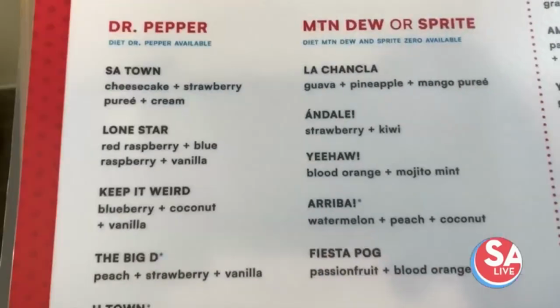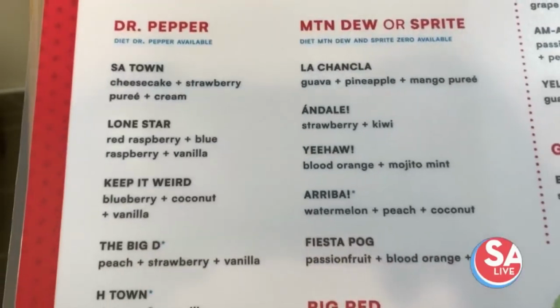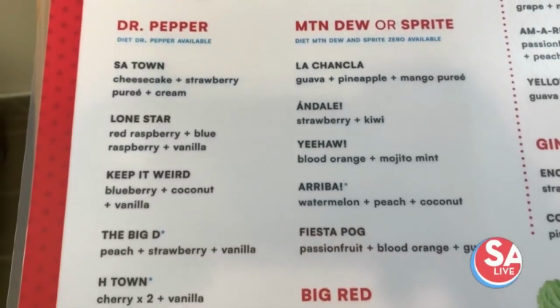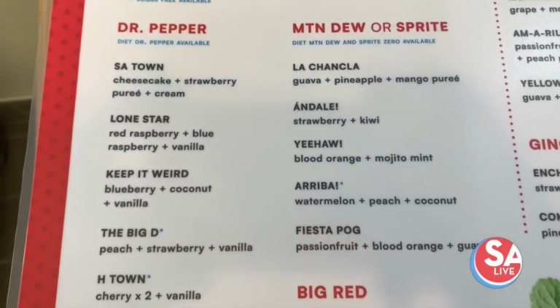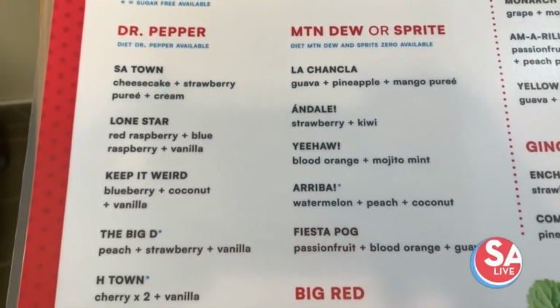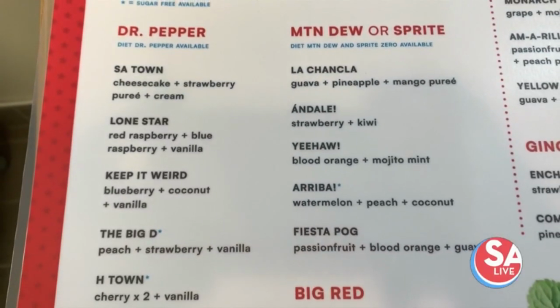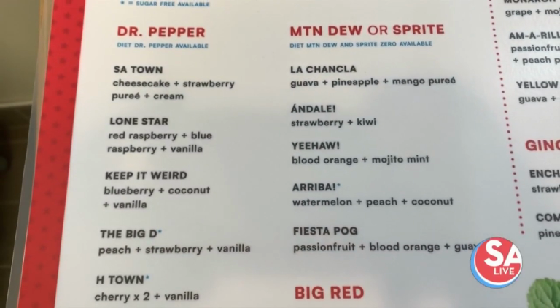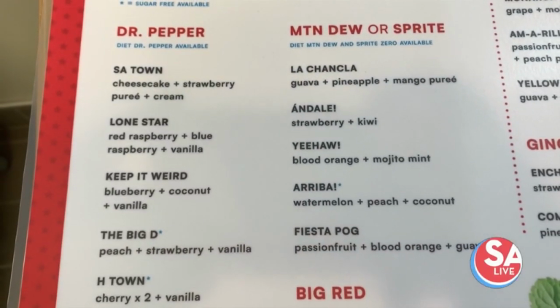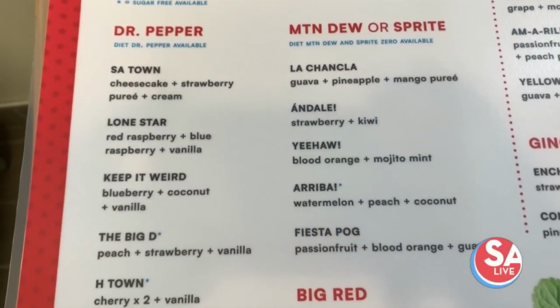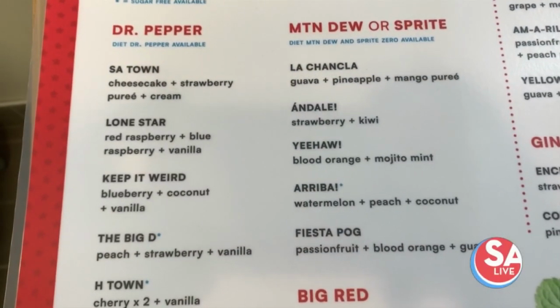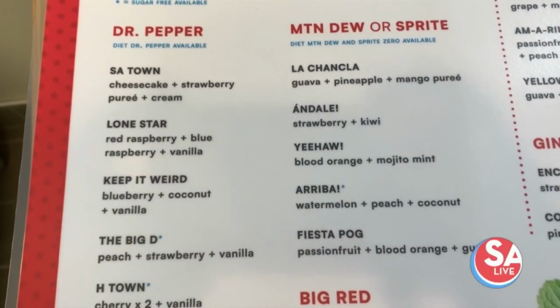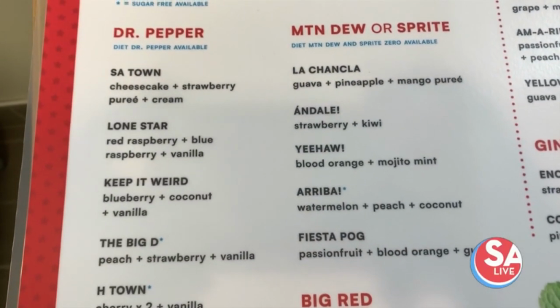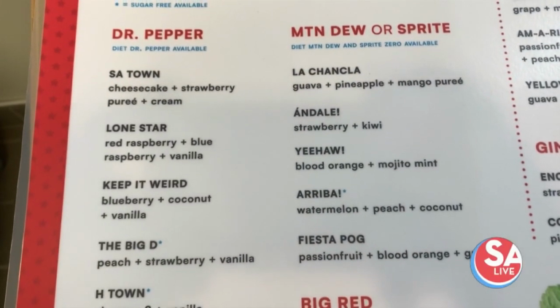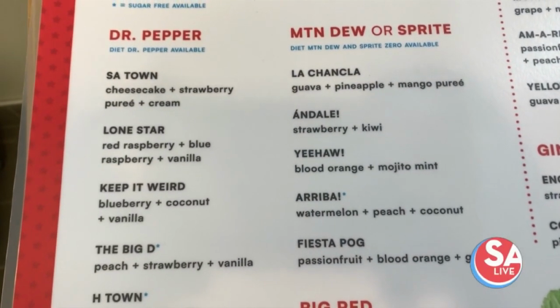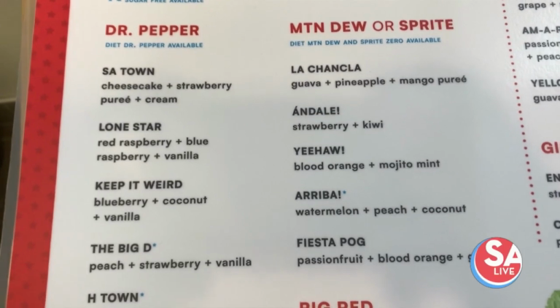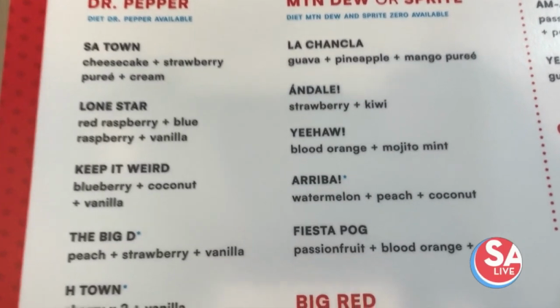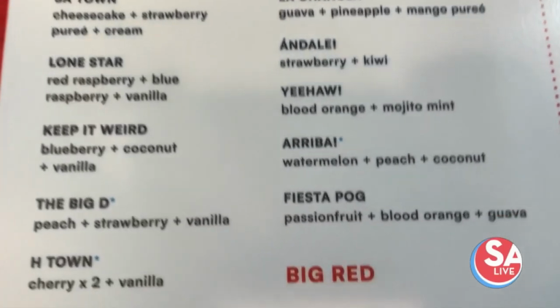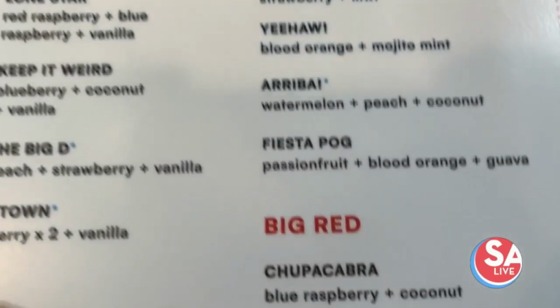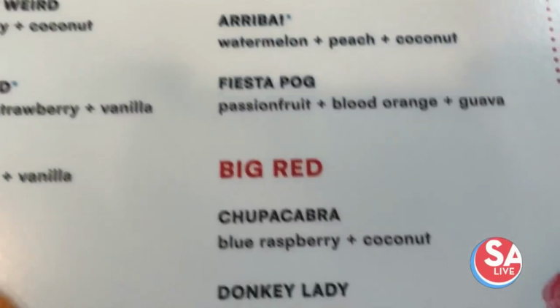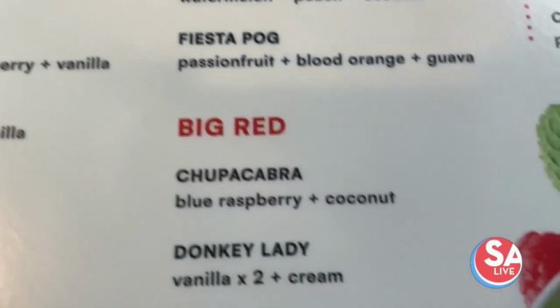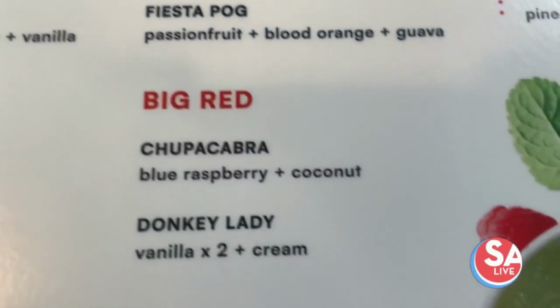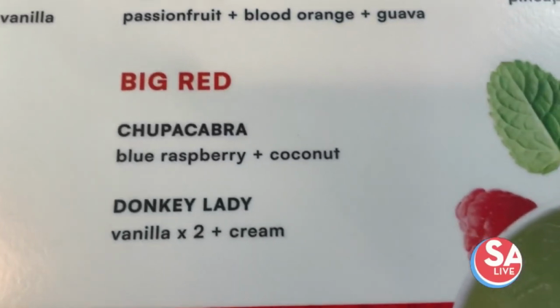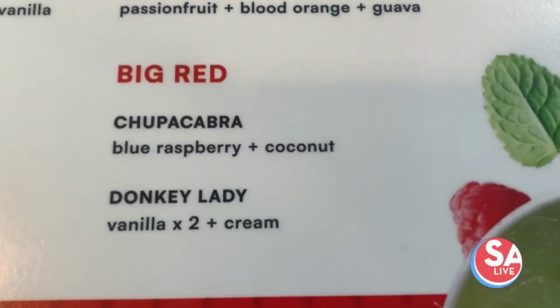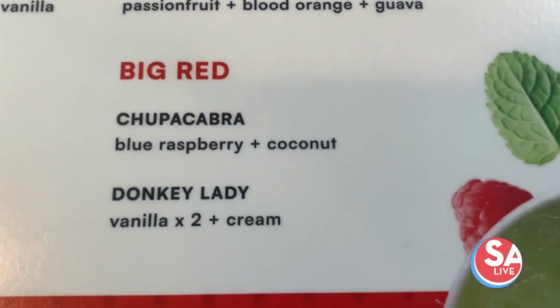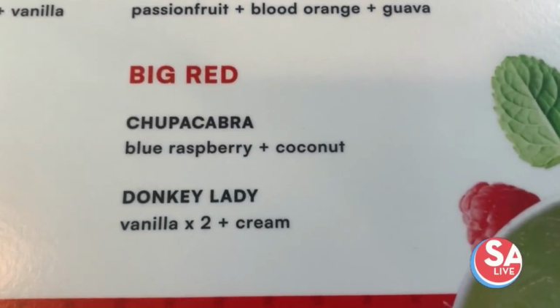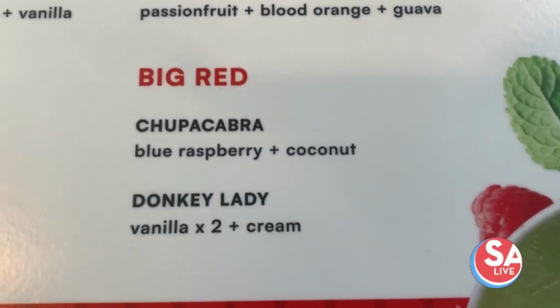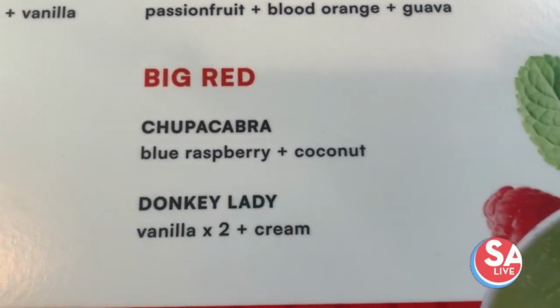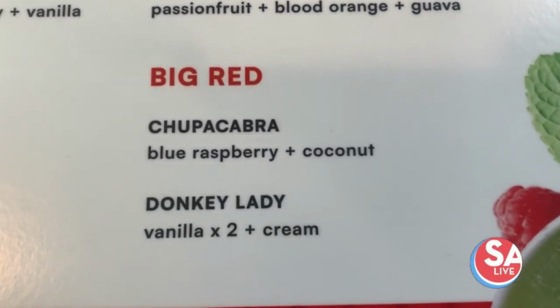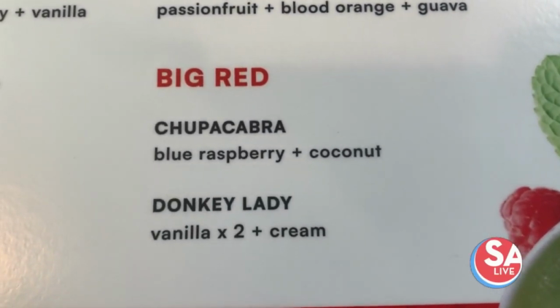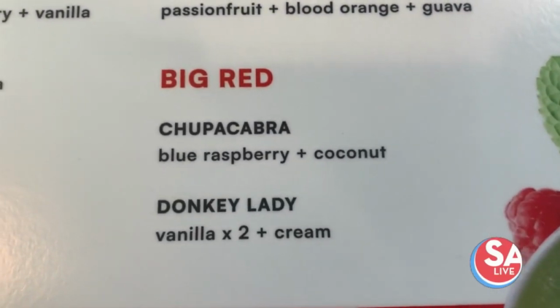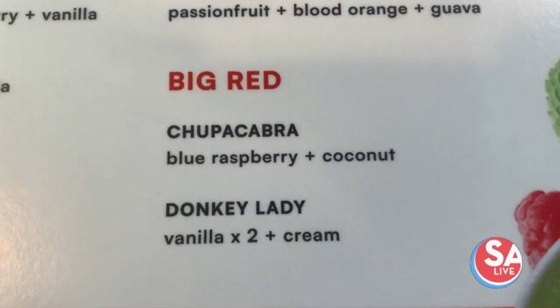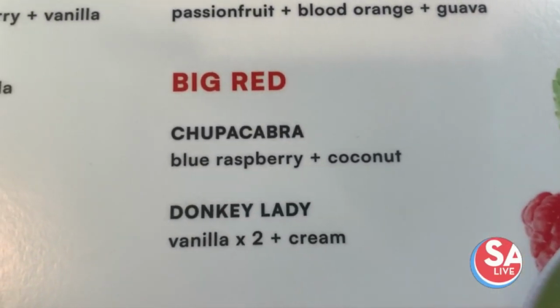Here's how it works: you pick your base soda, then your fun San Antonio-inspired flavor. They whip it up and you enjoy.